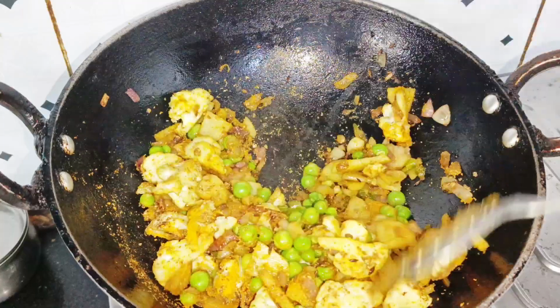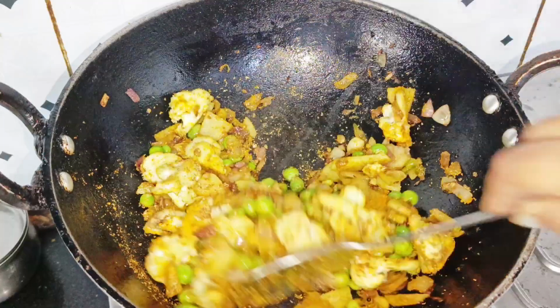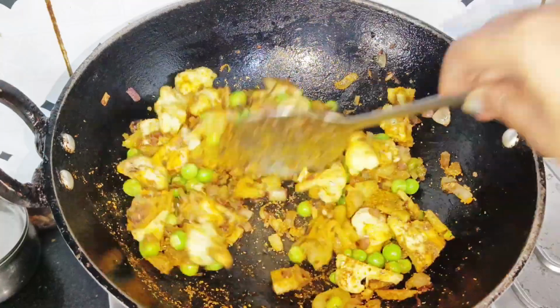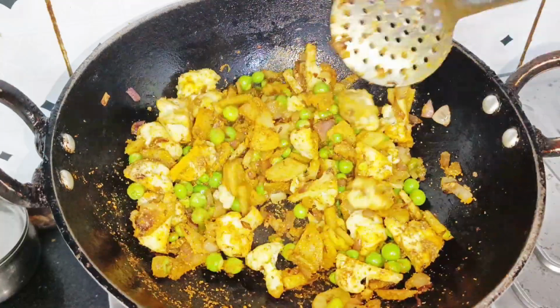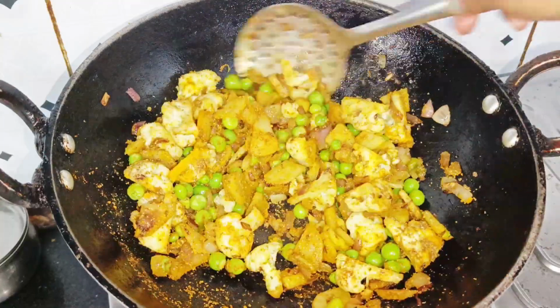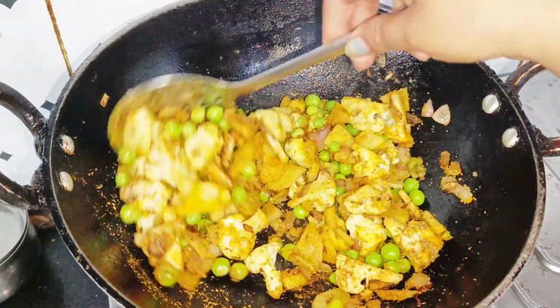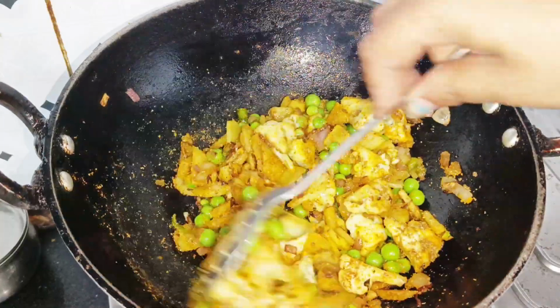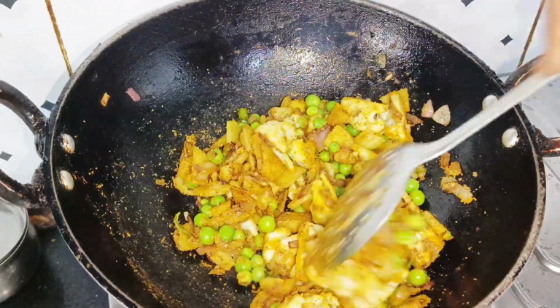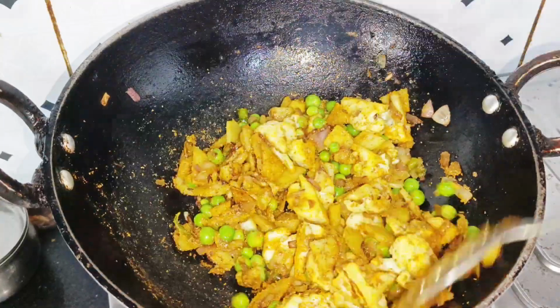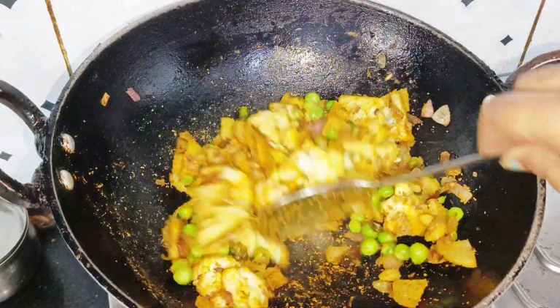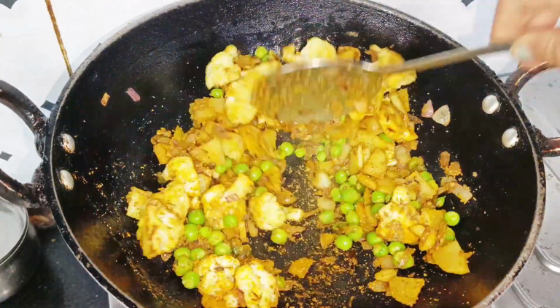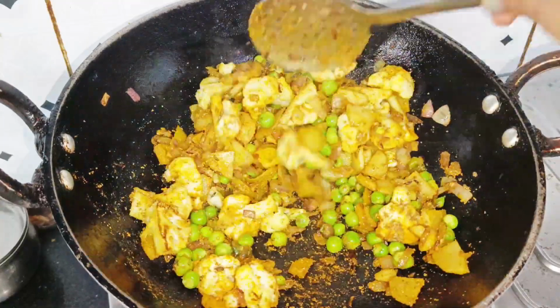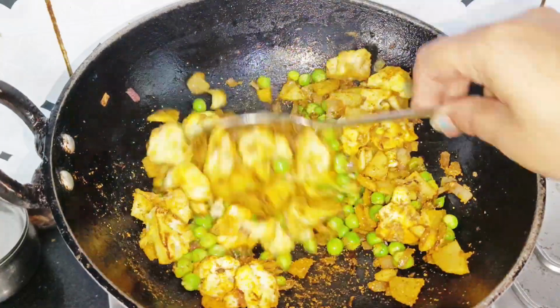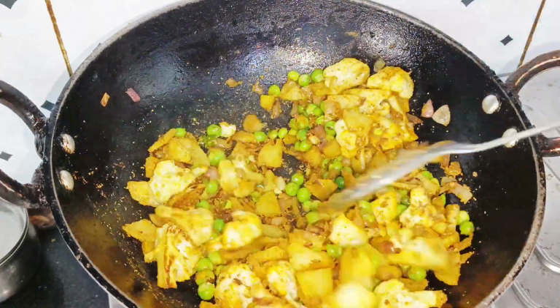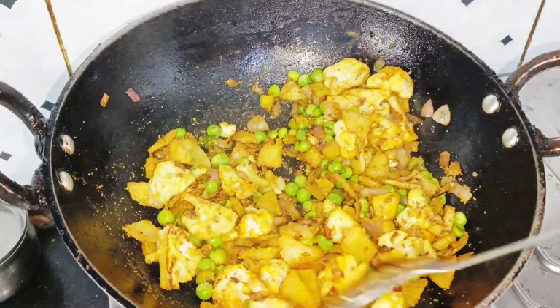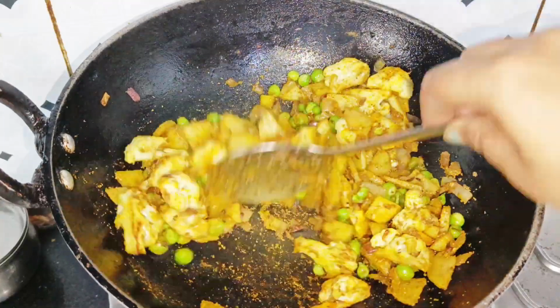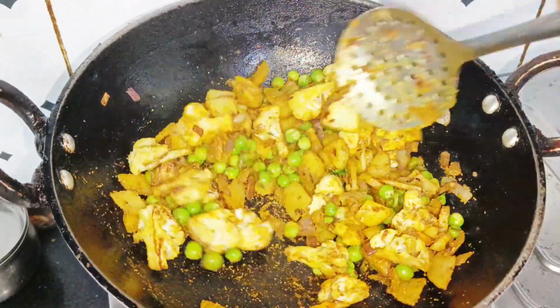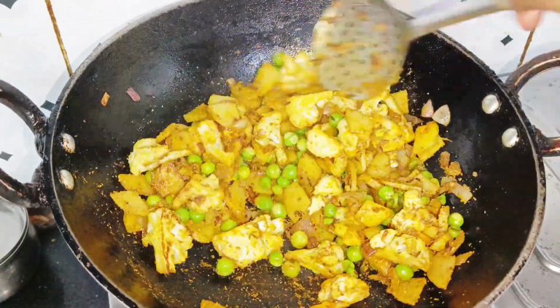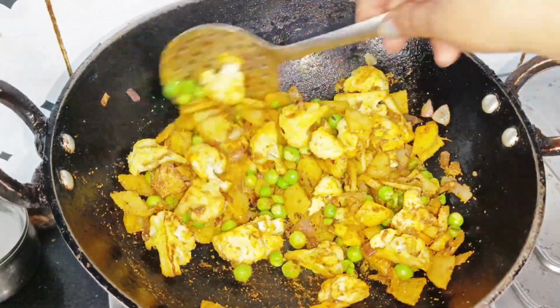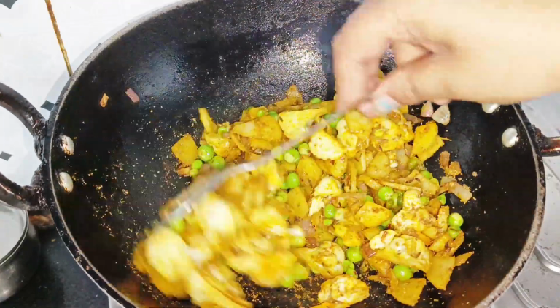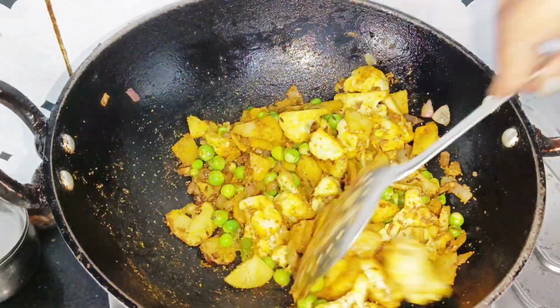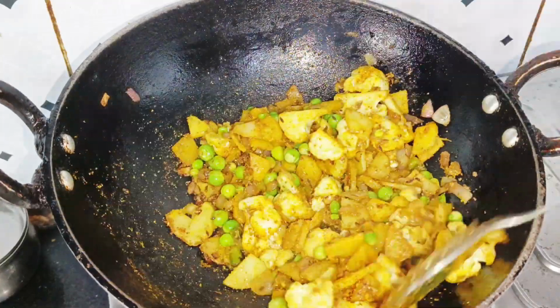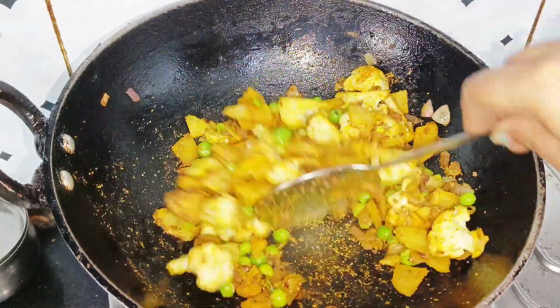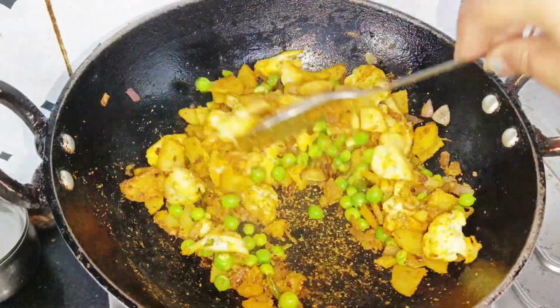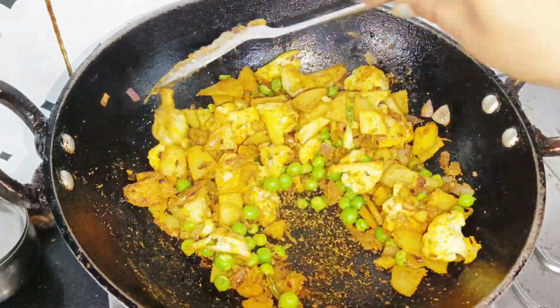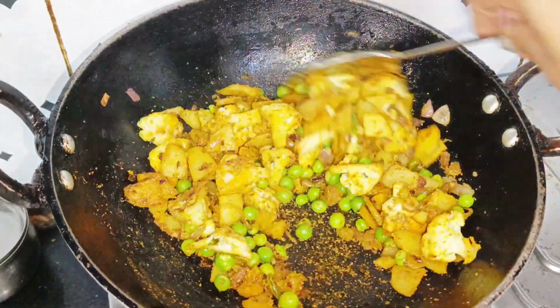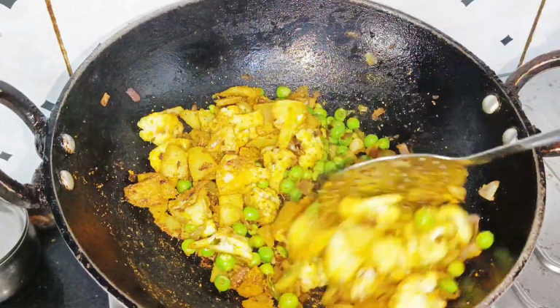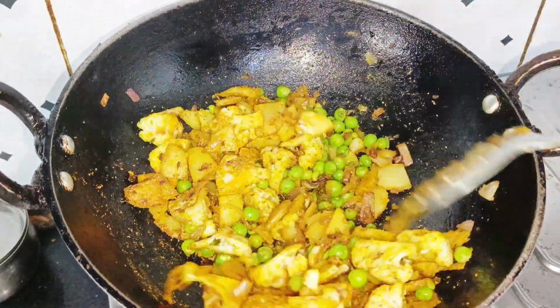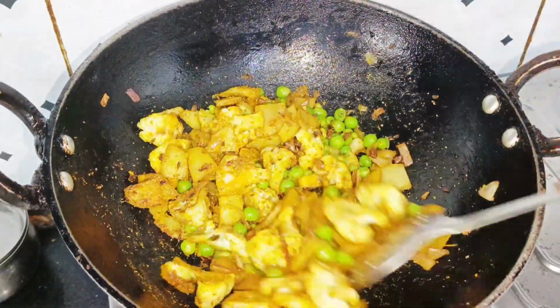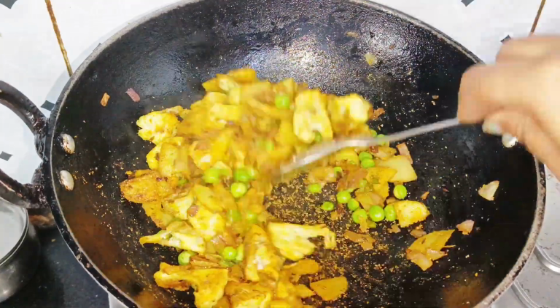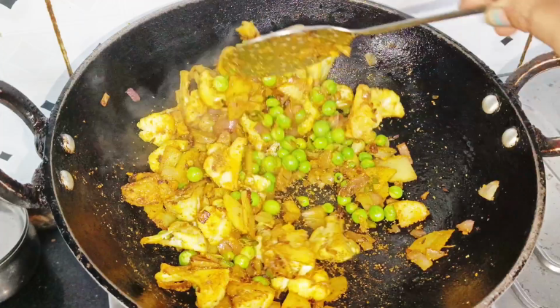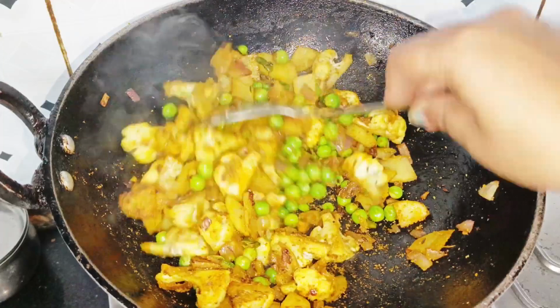The vegetables are already sautéed. Keep the vegetables cooking for 2 to 3 minutes.